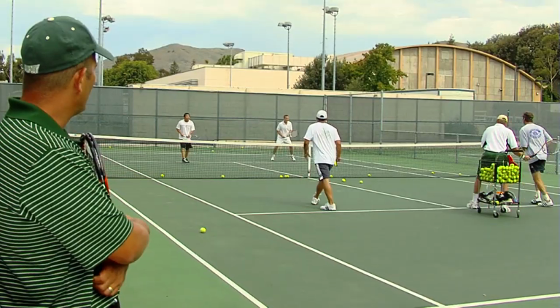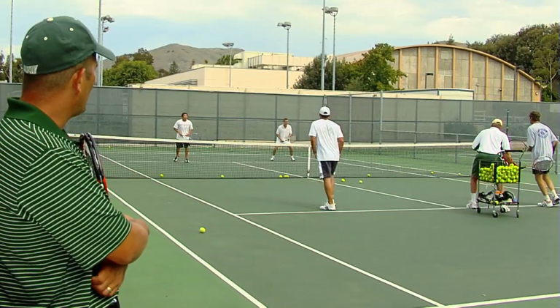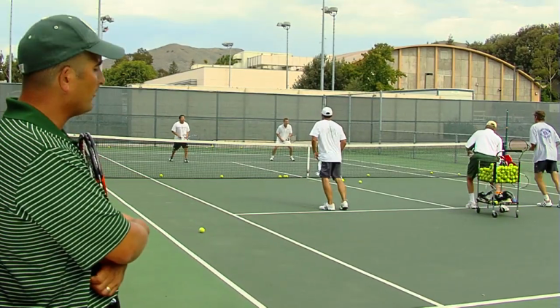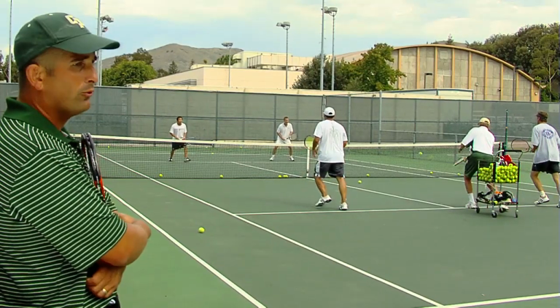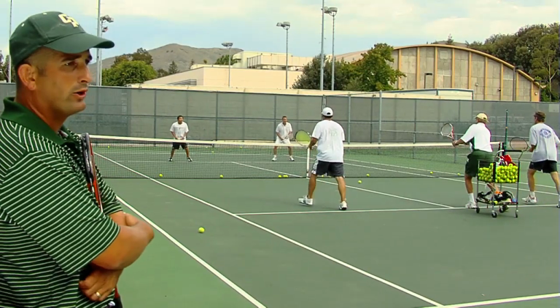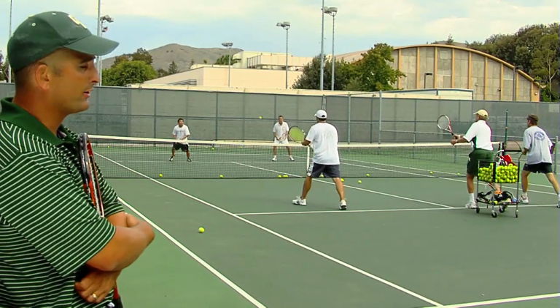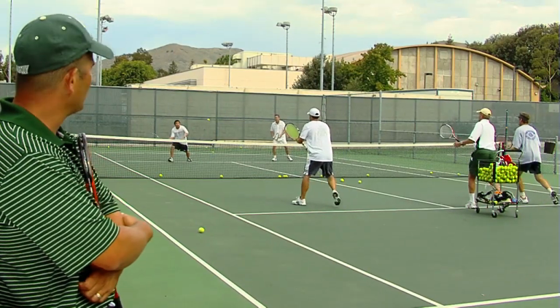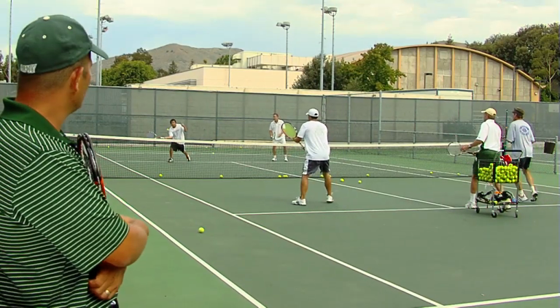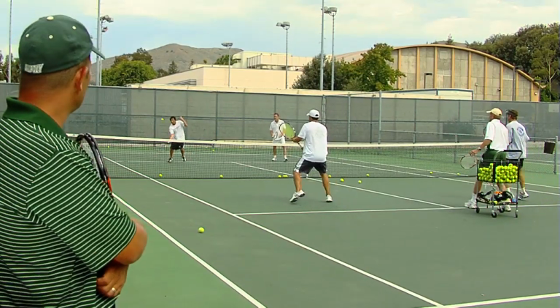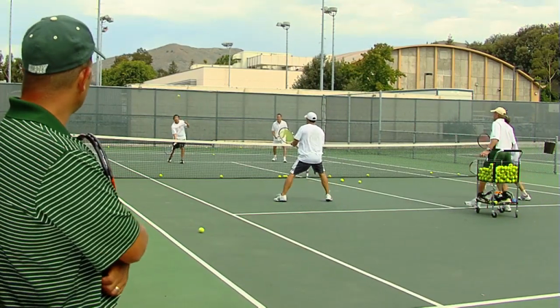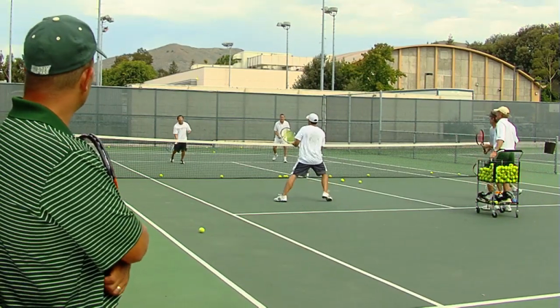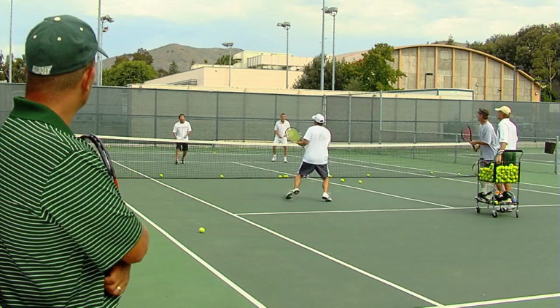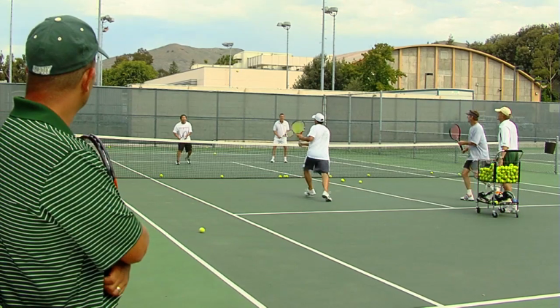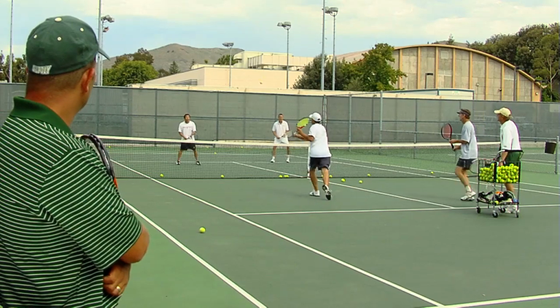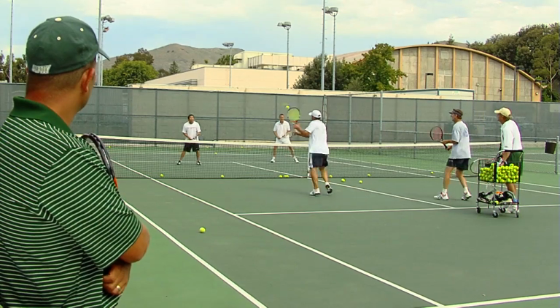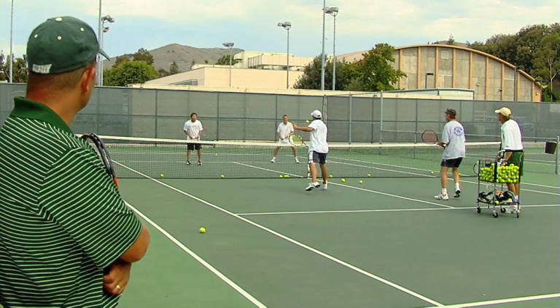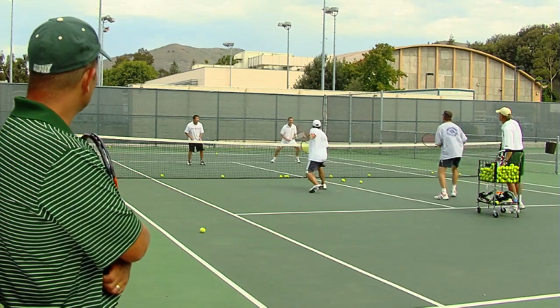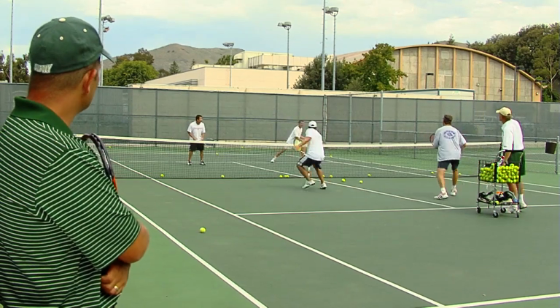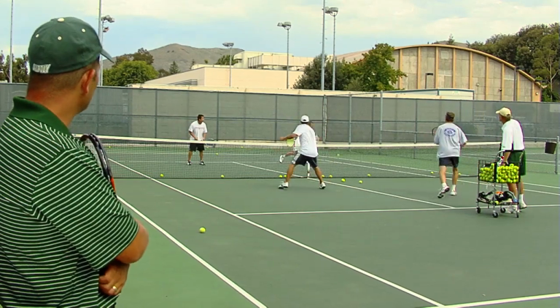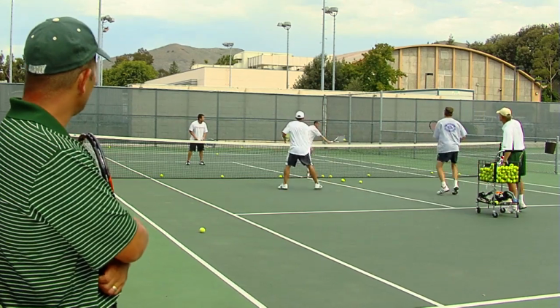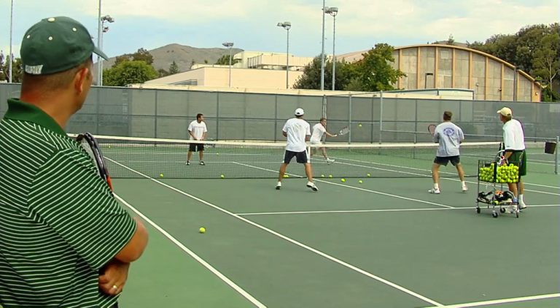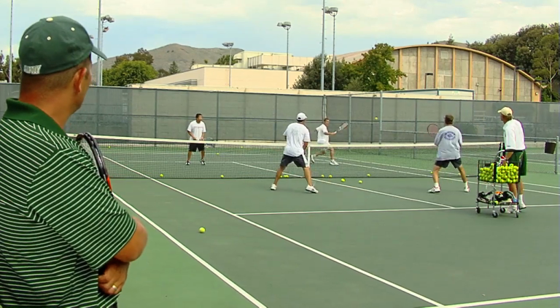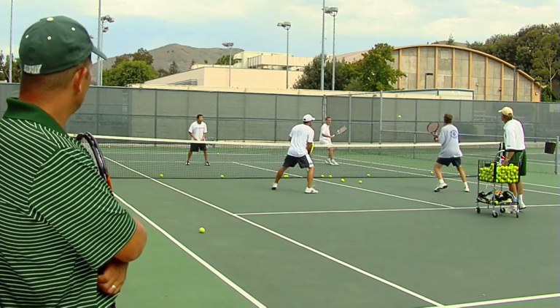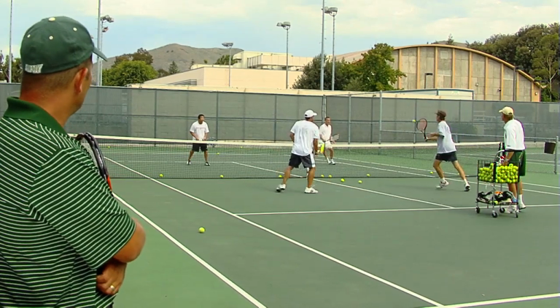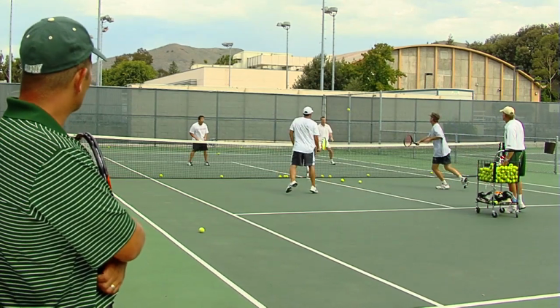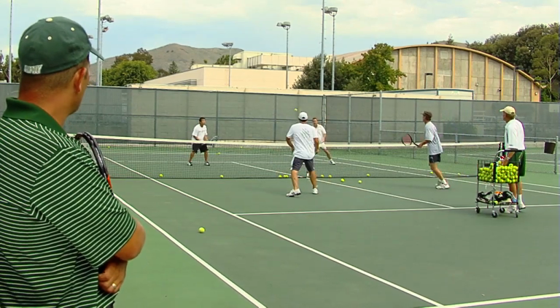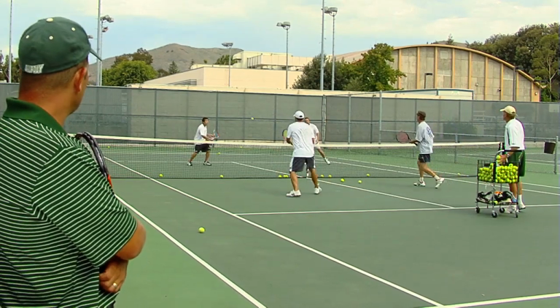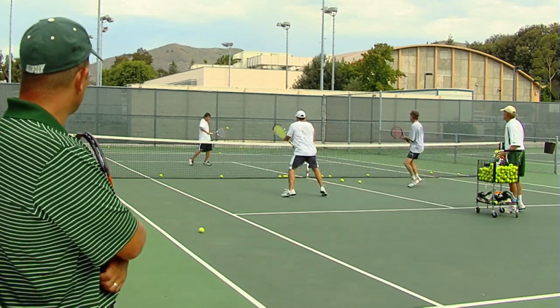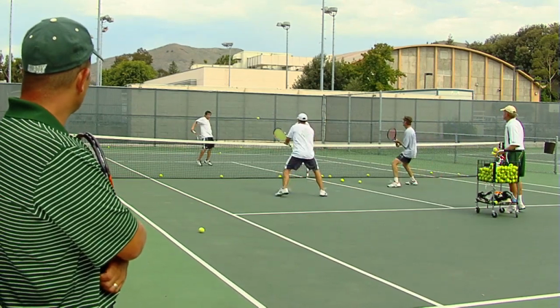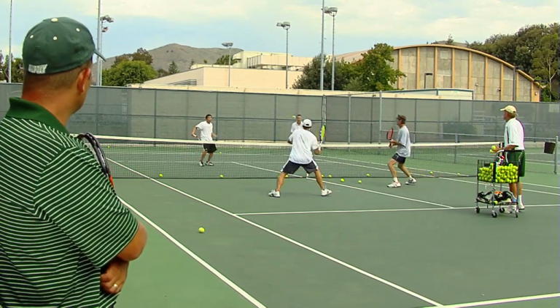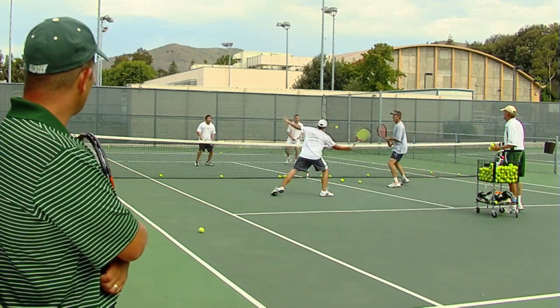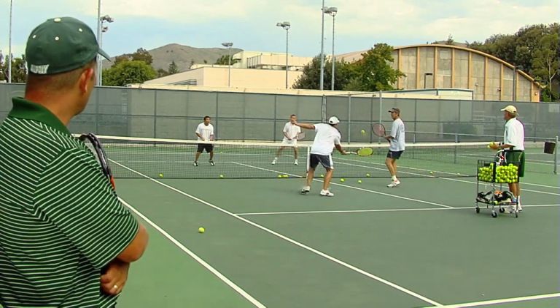All four are closing consistently and trying to get up to the net.